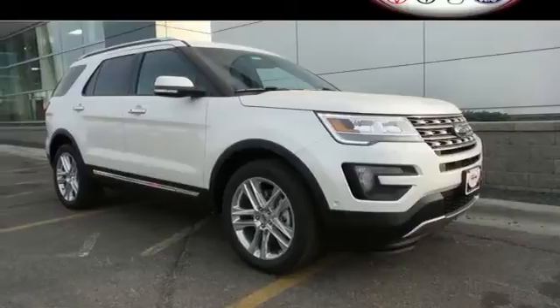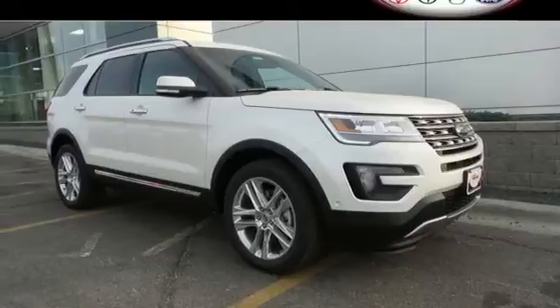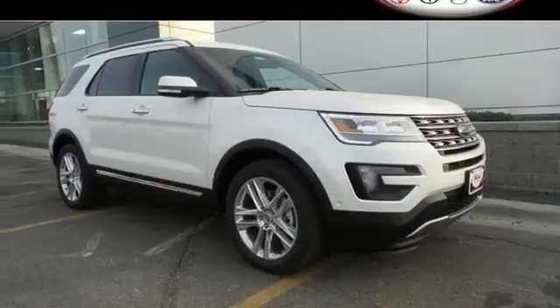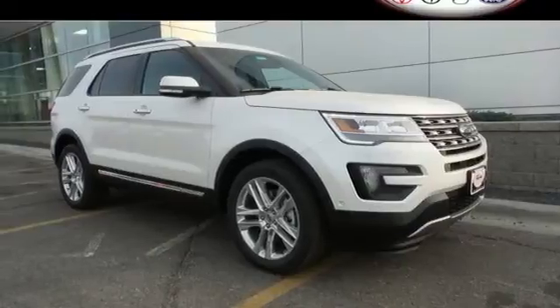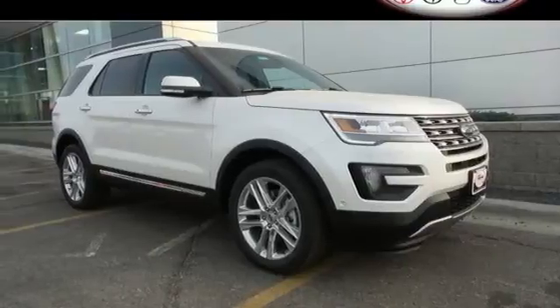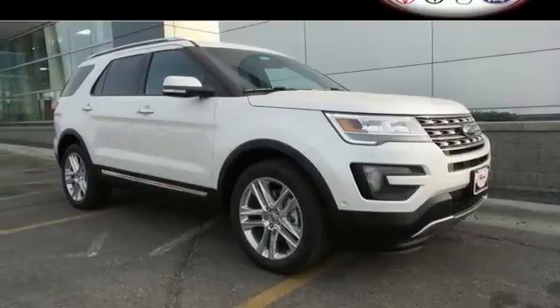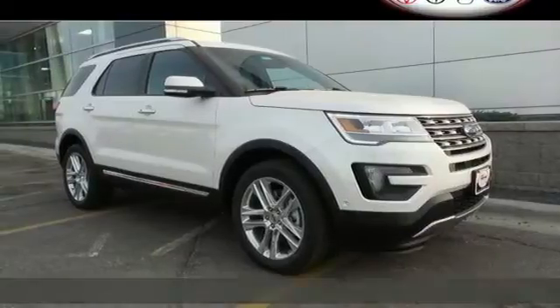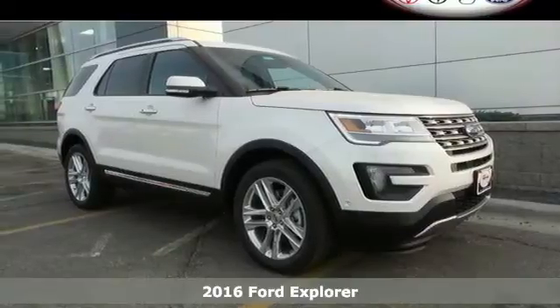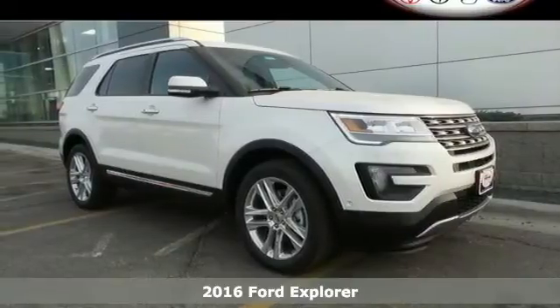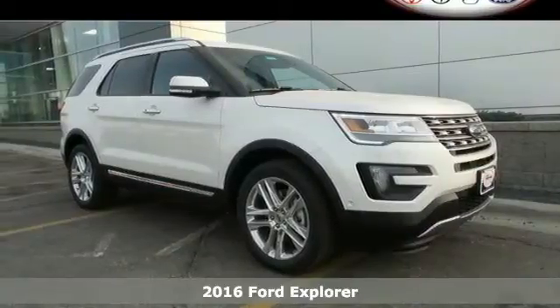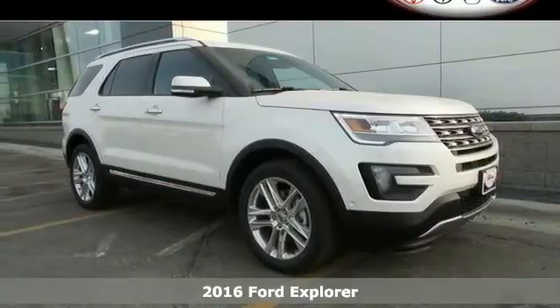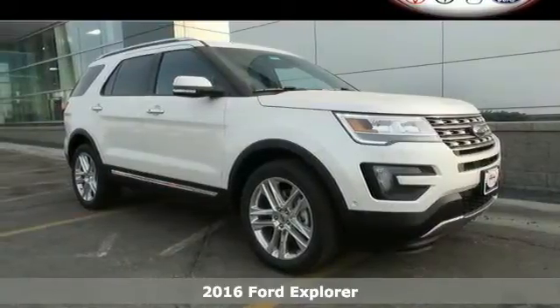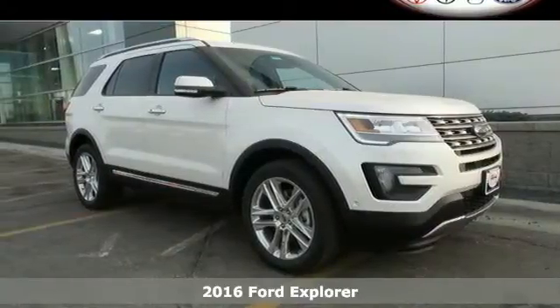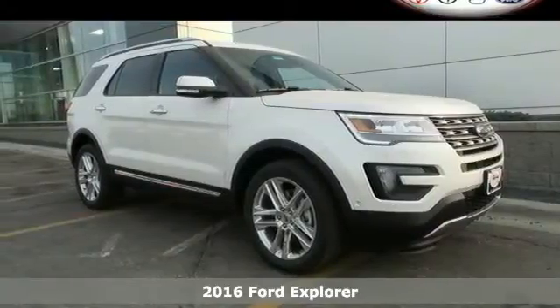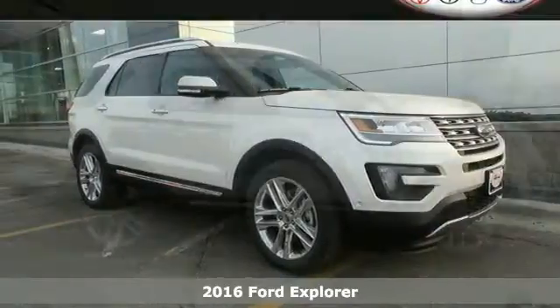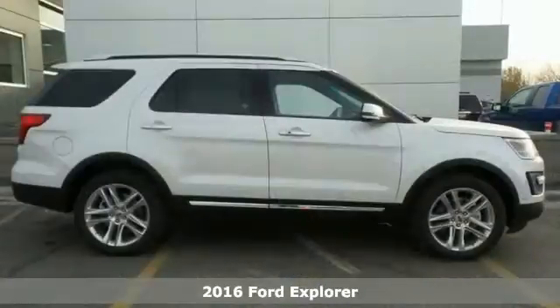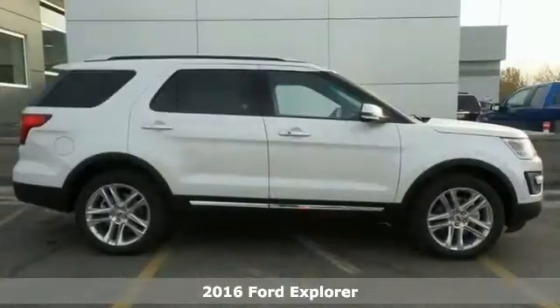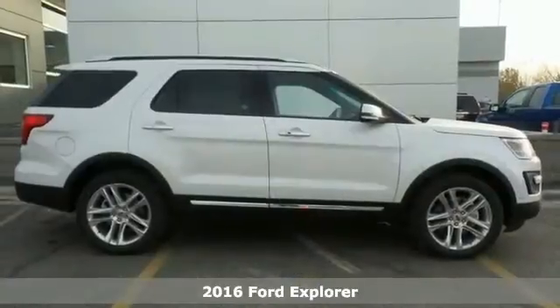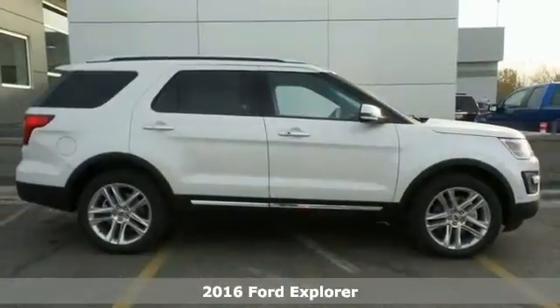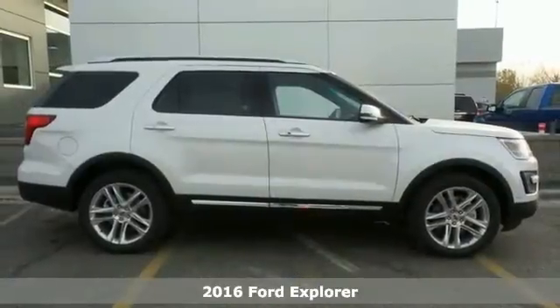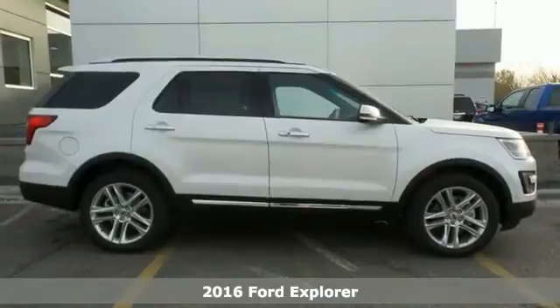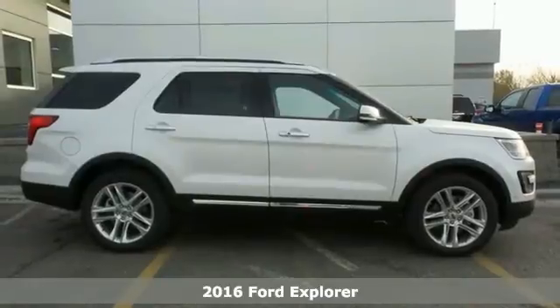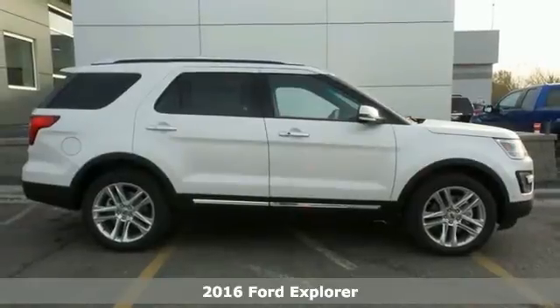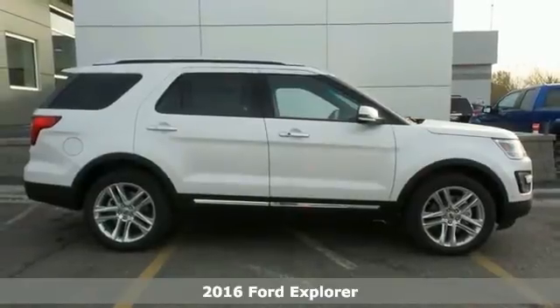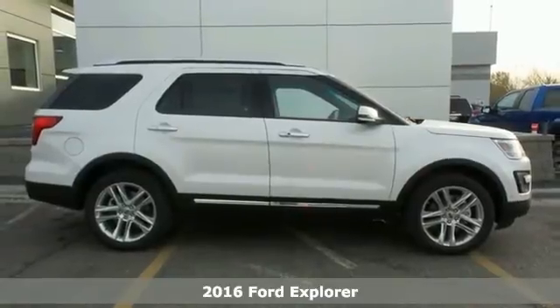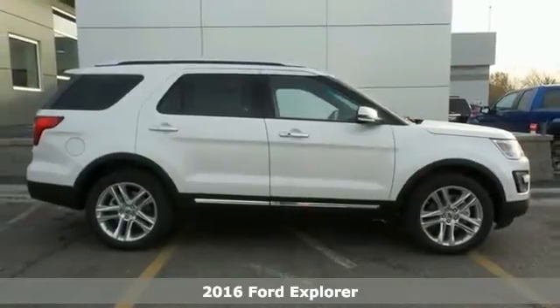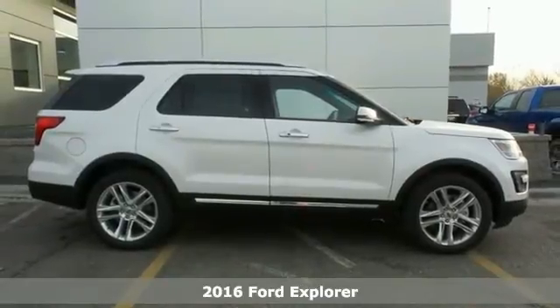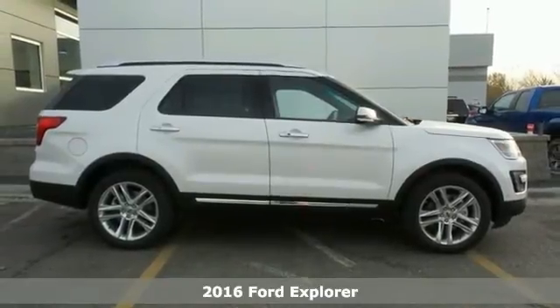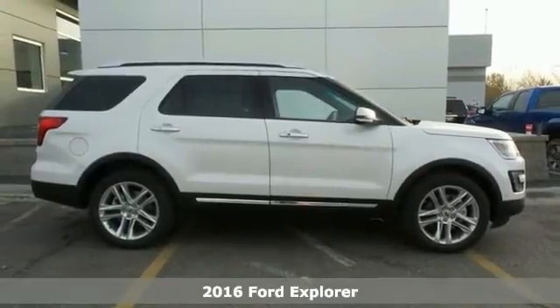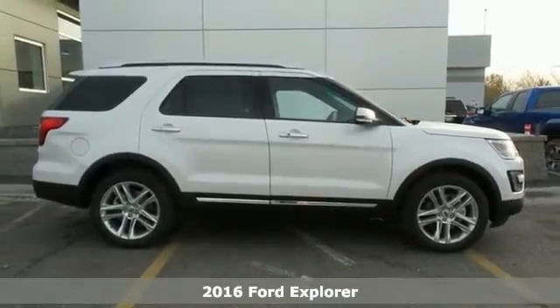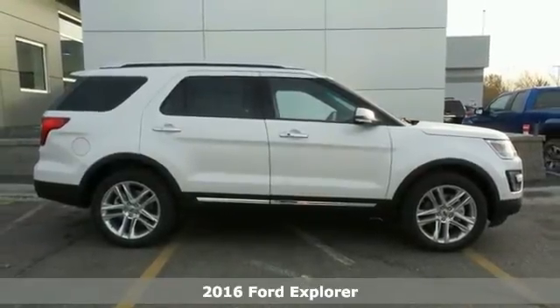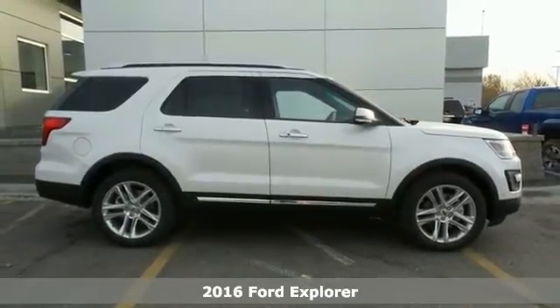It's a 2016 Ford Explorer. Endless possibilities with the confidence to go beyond paved roads.